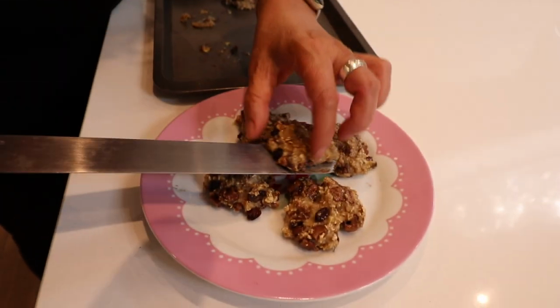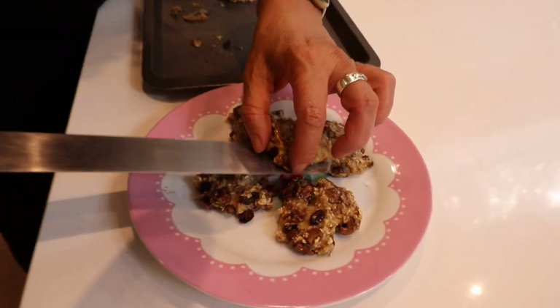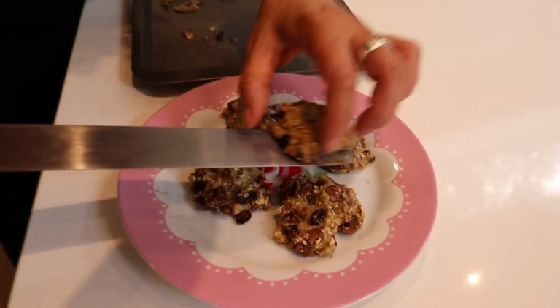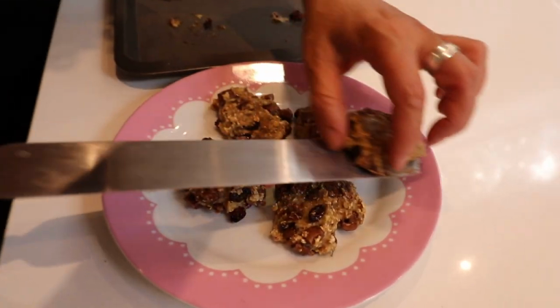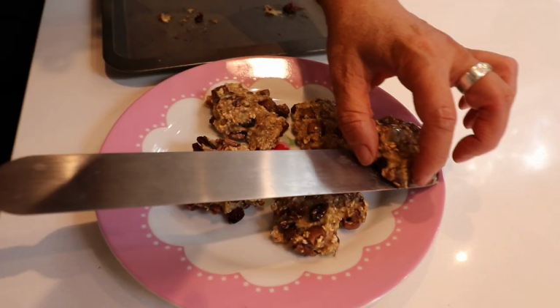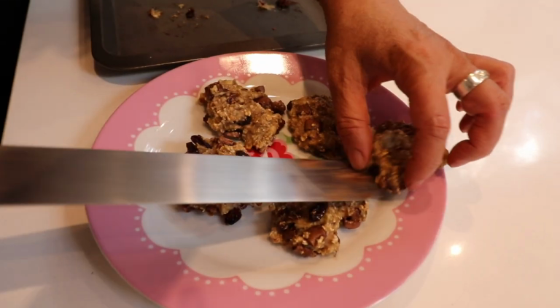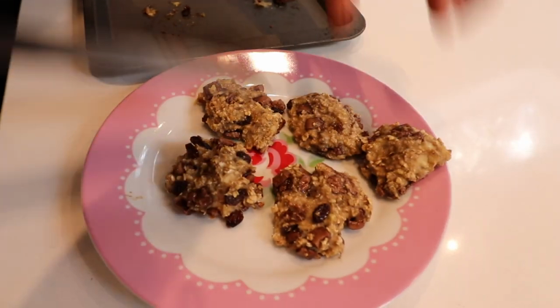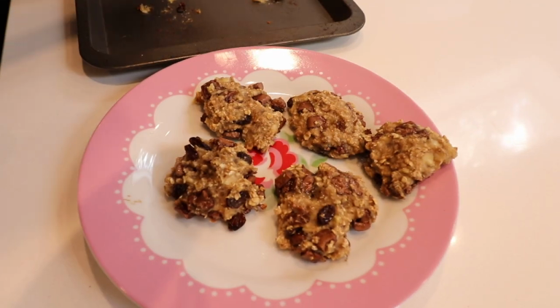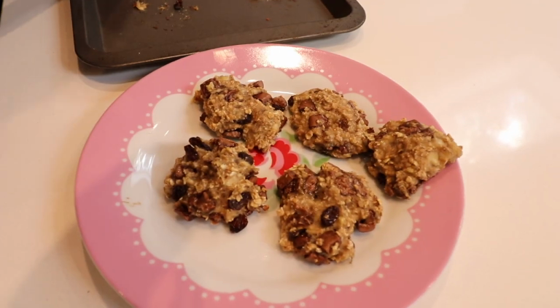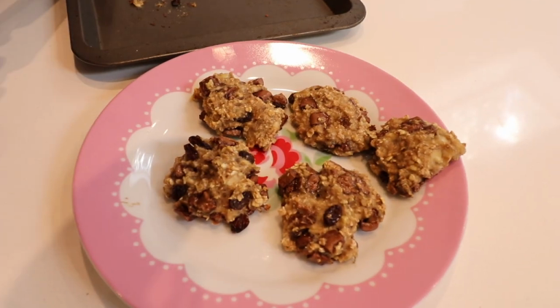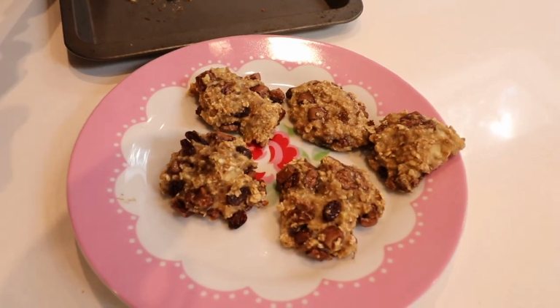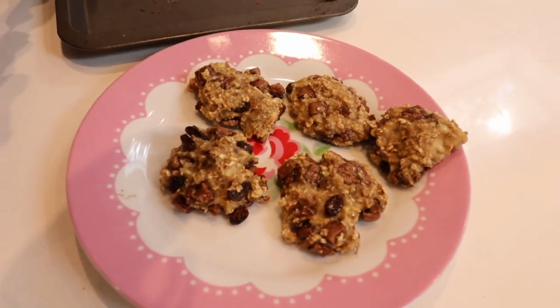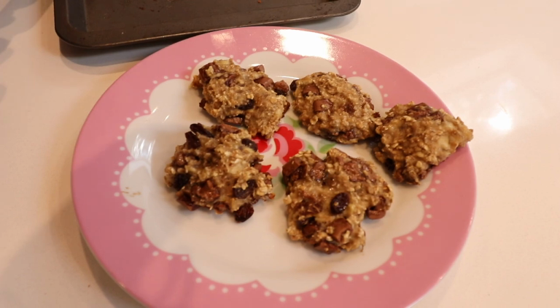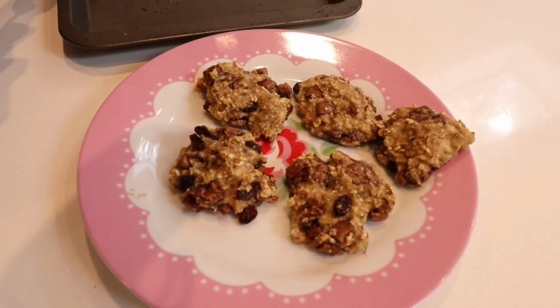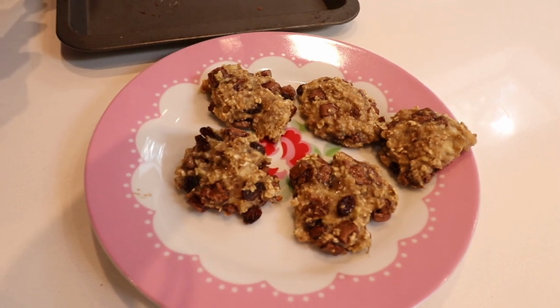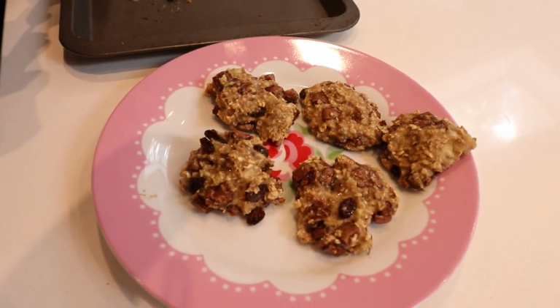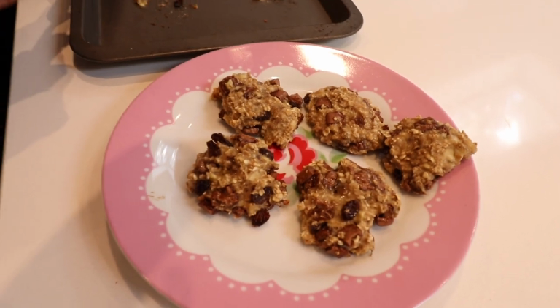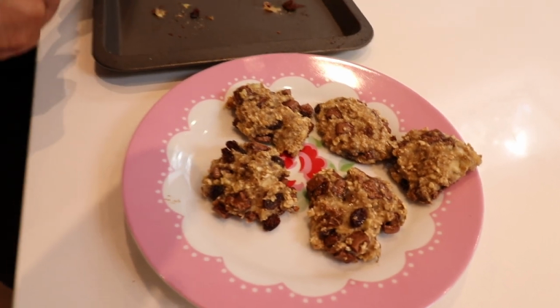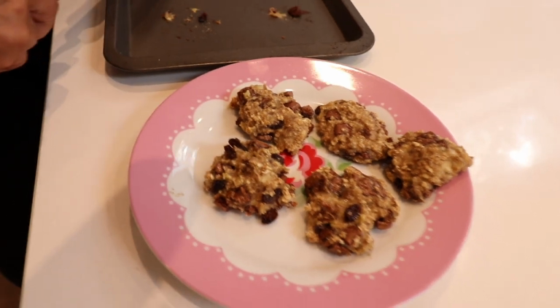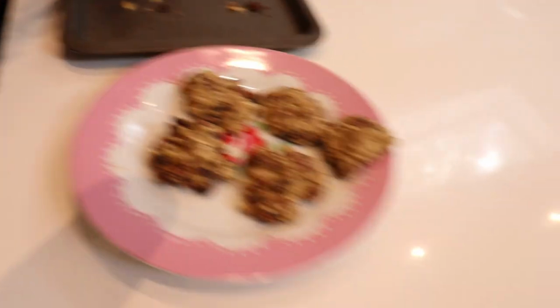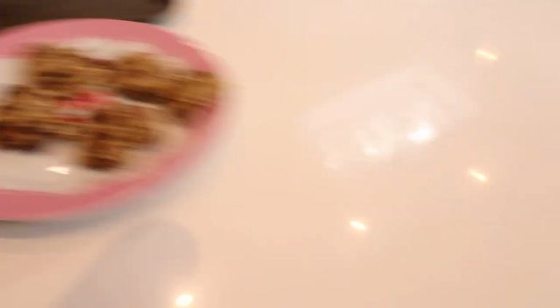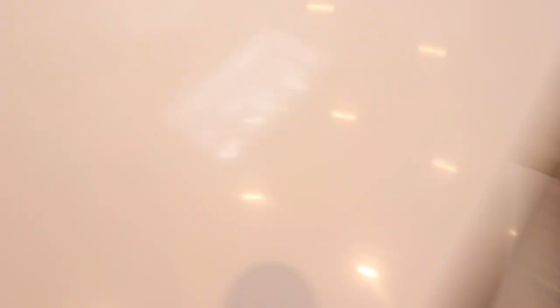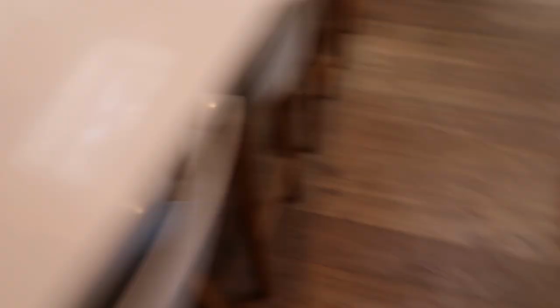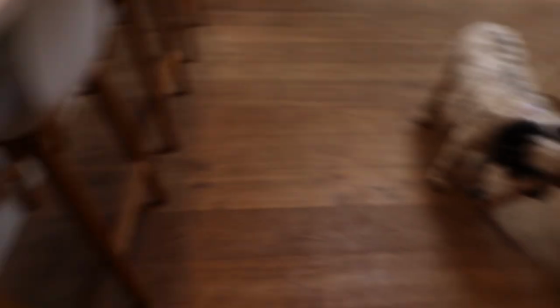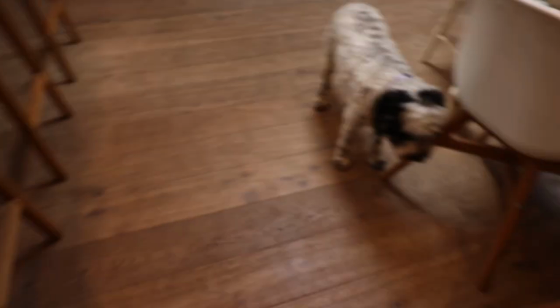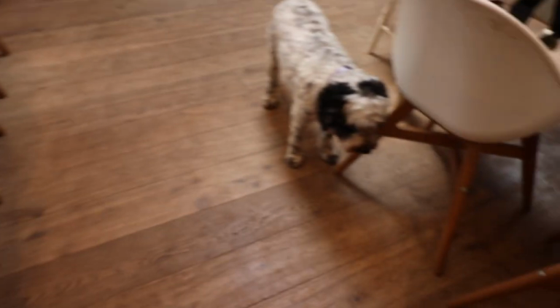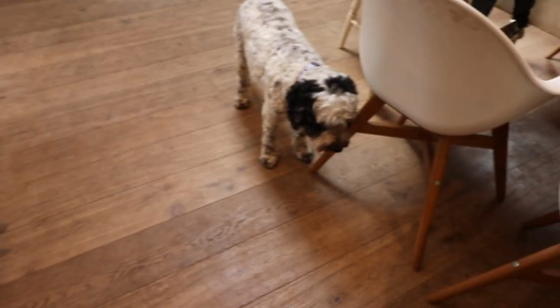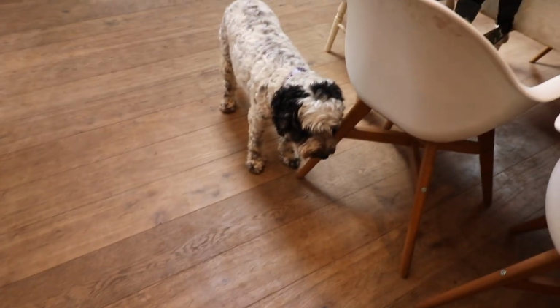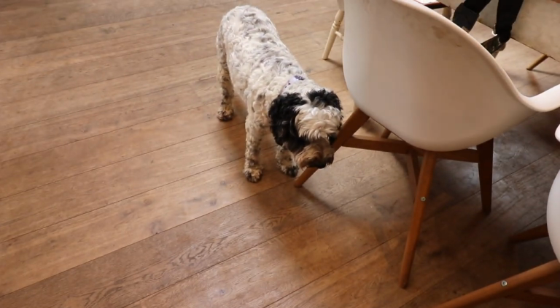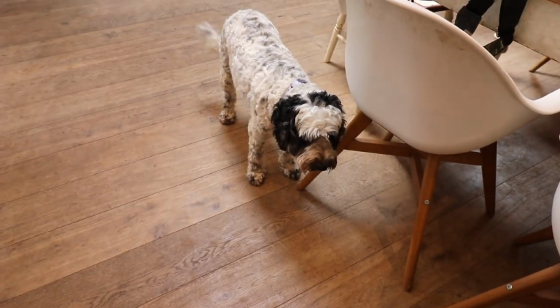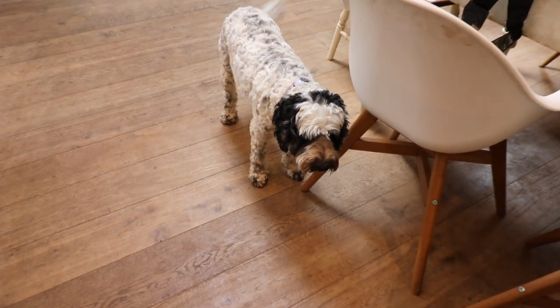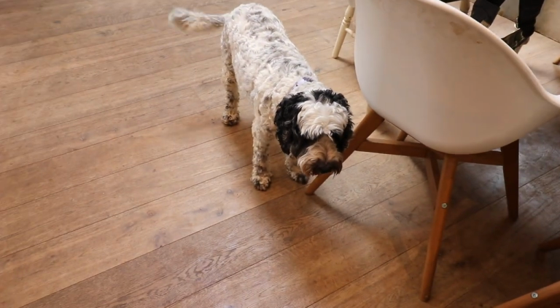You want them to set a little bit. Oh God, they smell so good, don't they Mark? They smell so chocolatey. They do. What do you think, Chi-Chi? Banana-y!